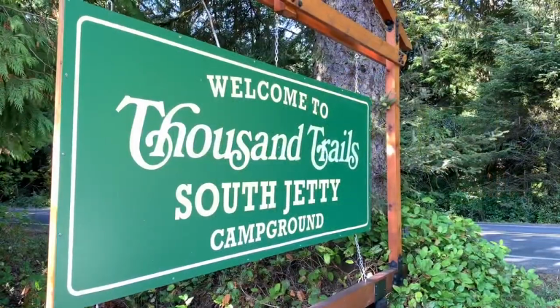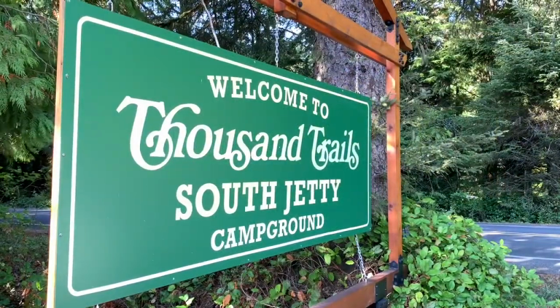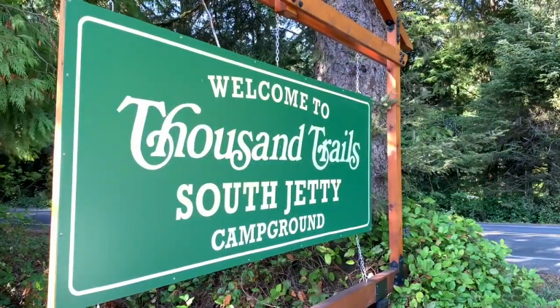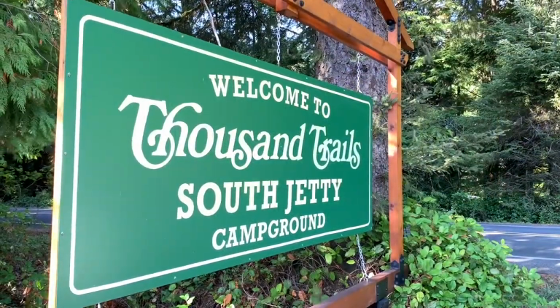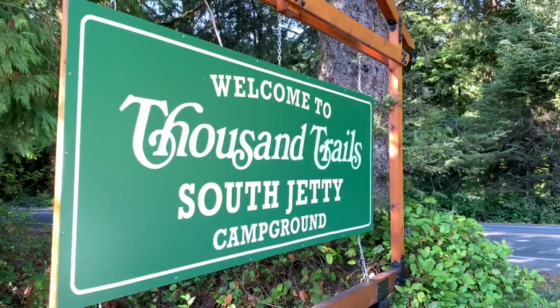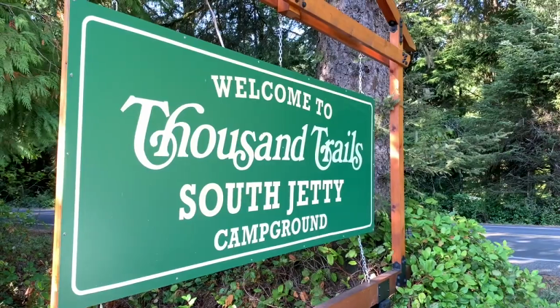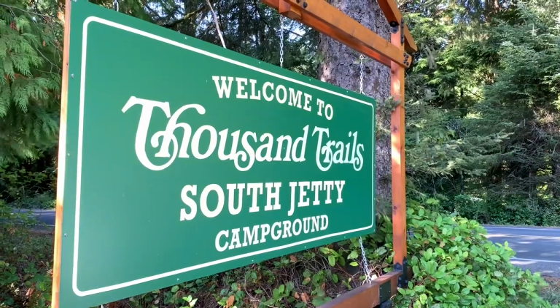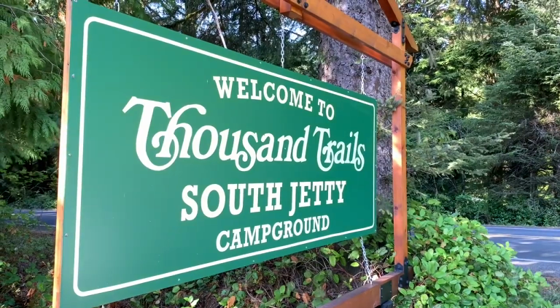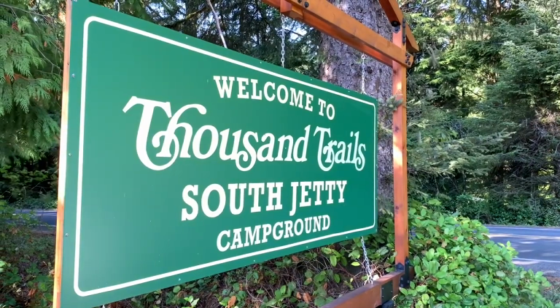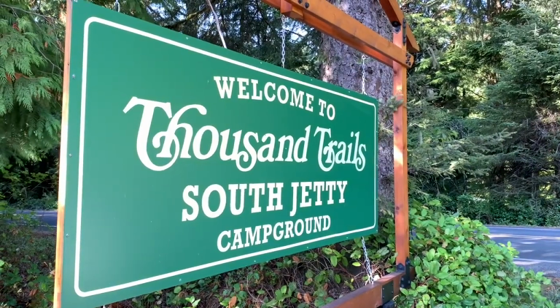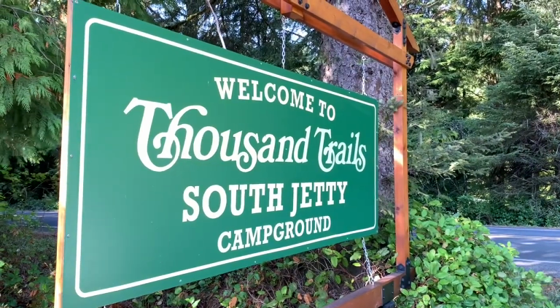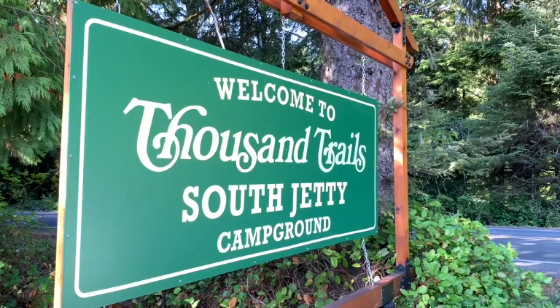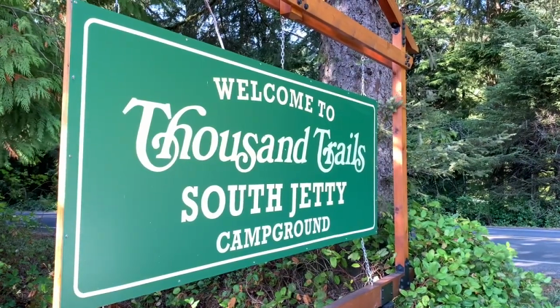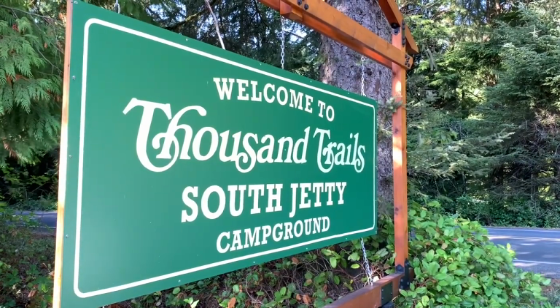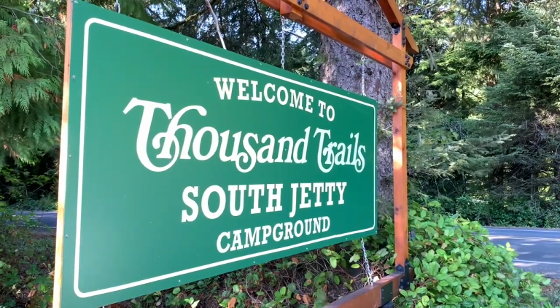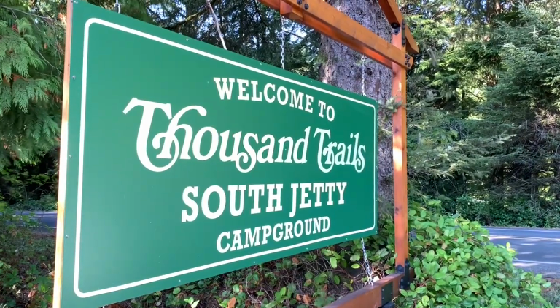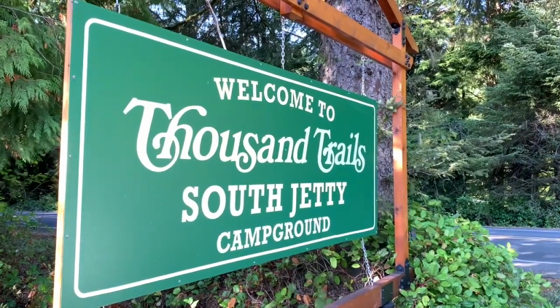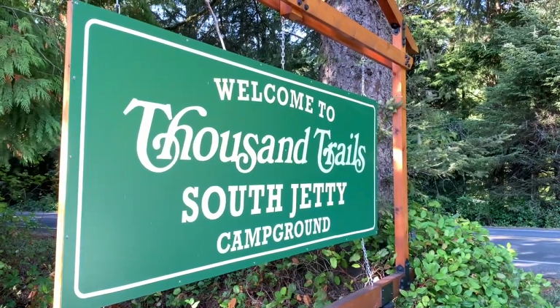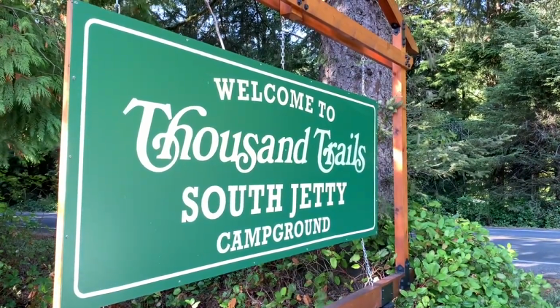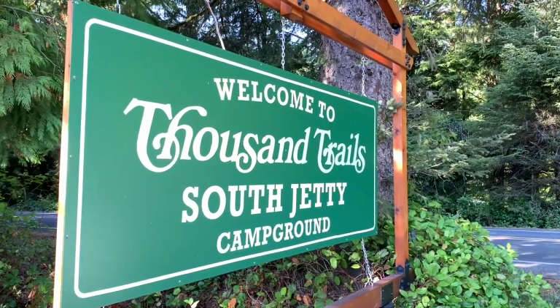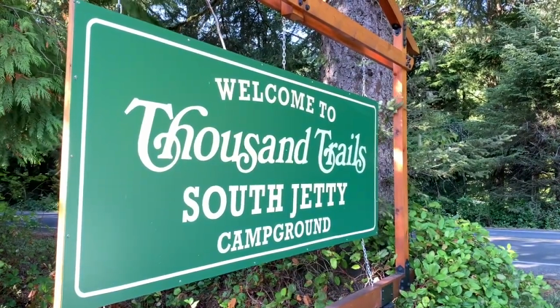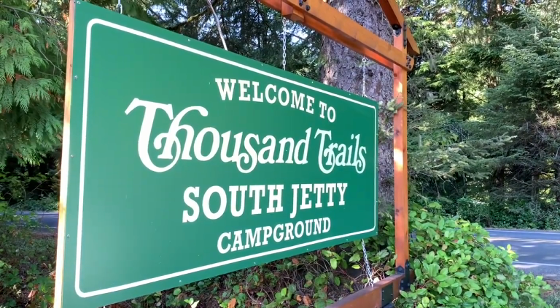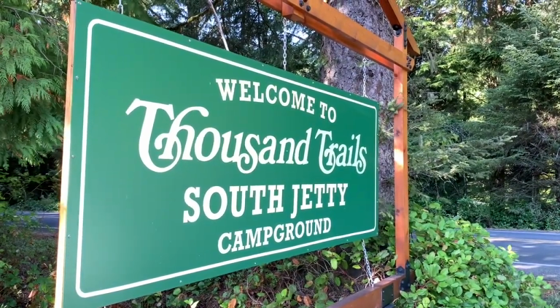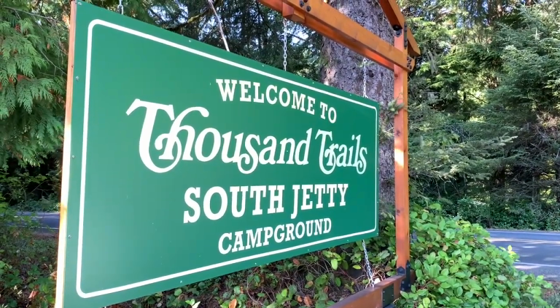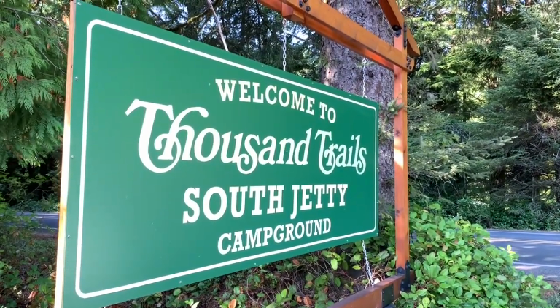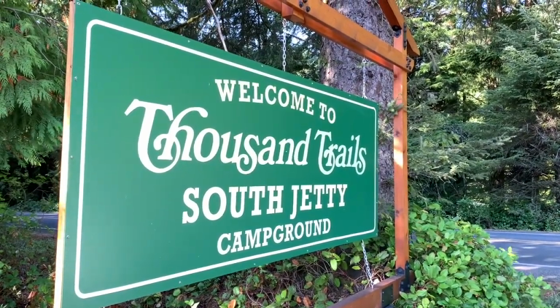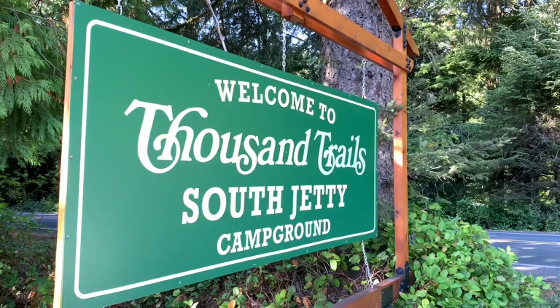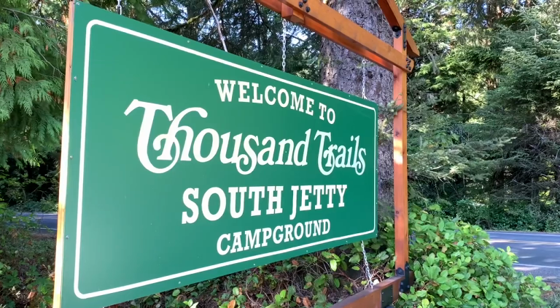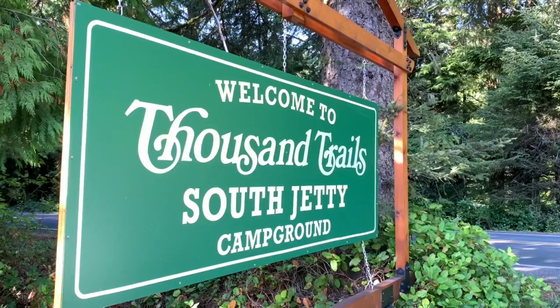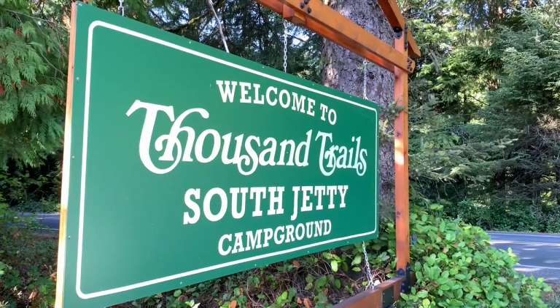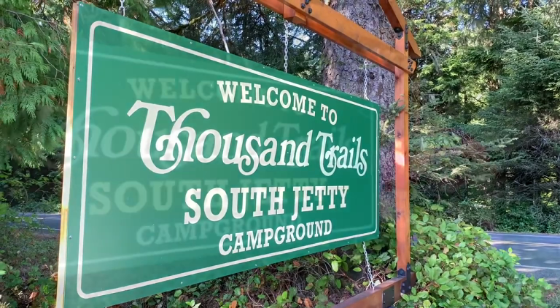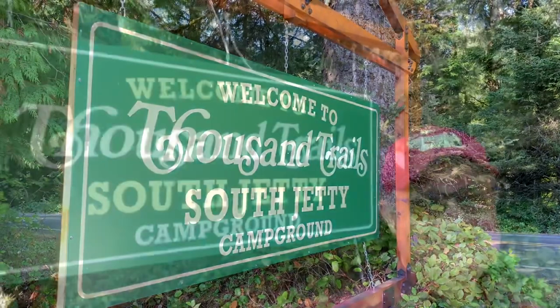We've arrived at the Thousand Trails South Jetty Campground near Florence, Oregon on the Oregon coast. Let's go check it out.